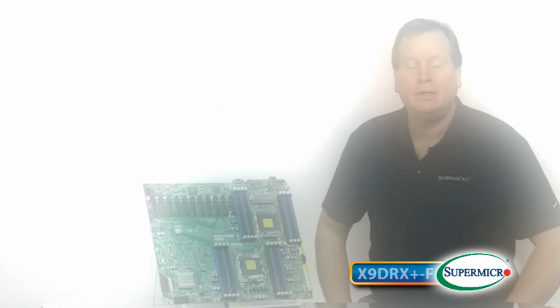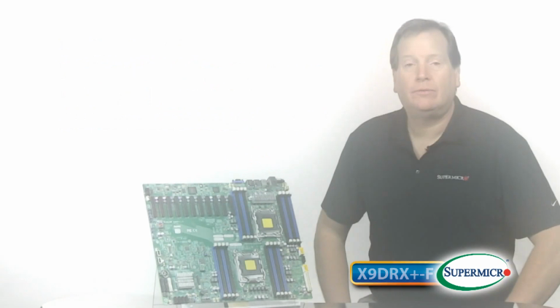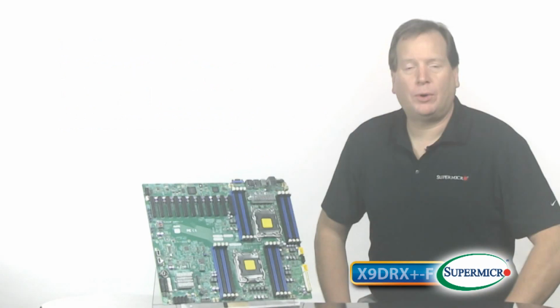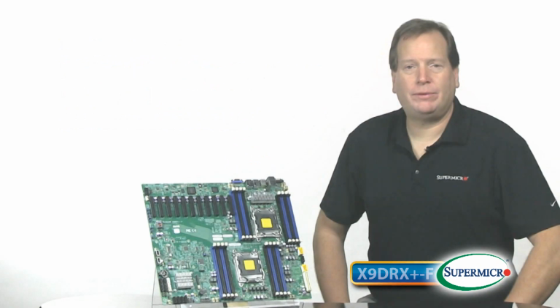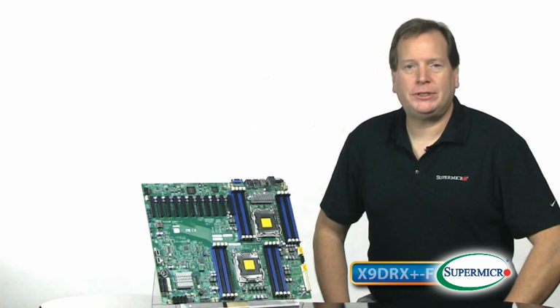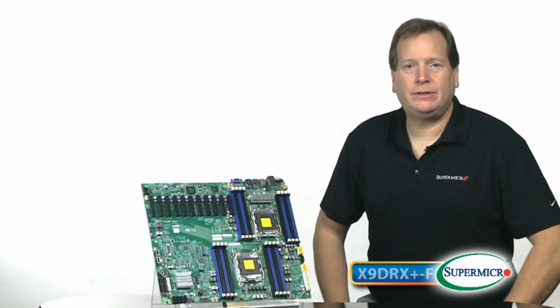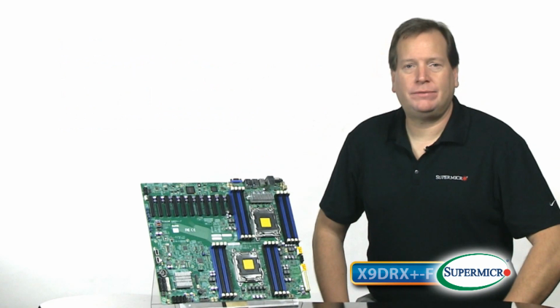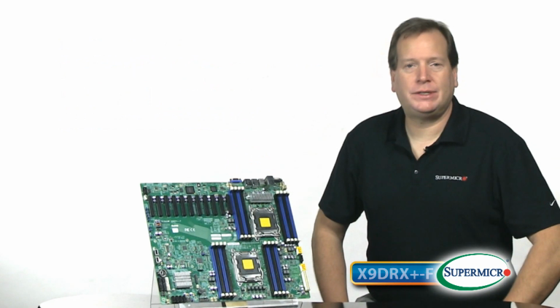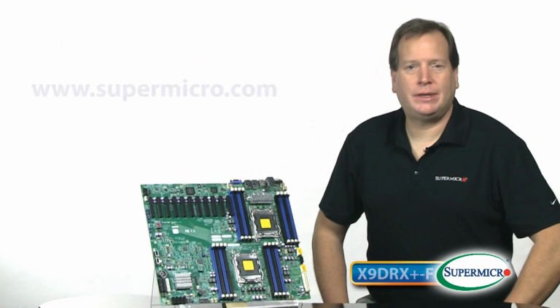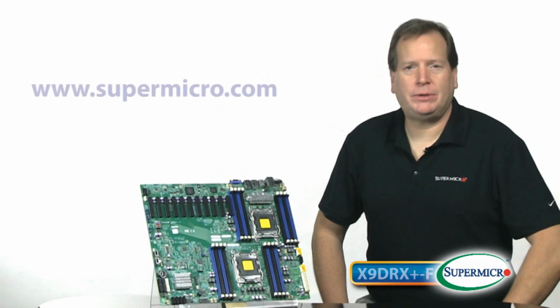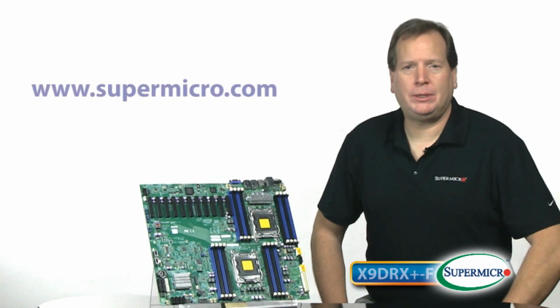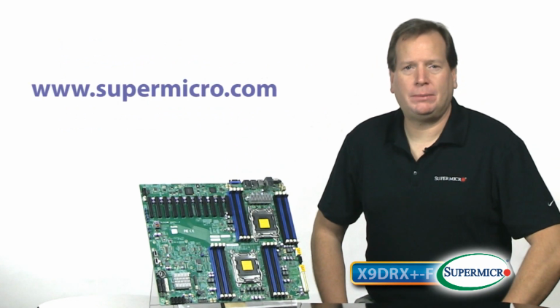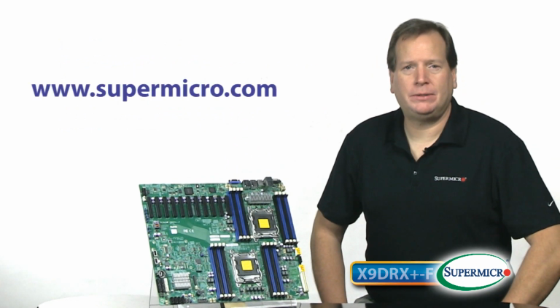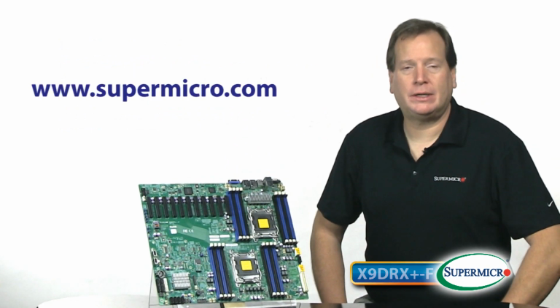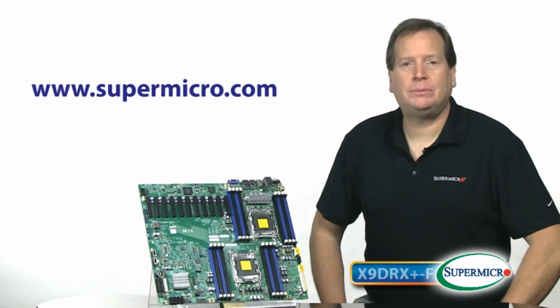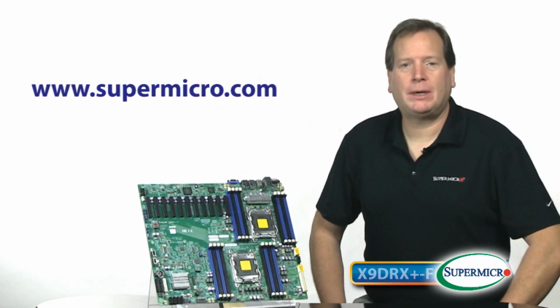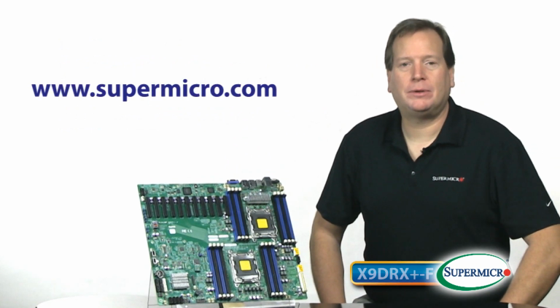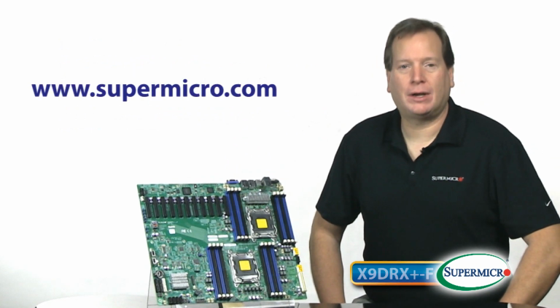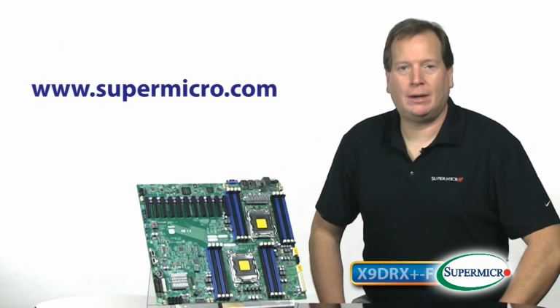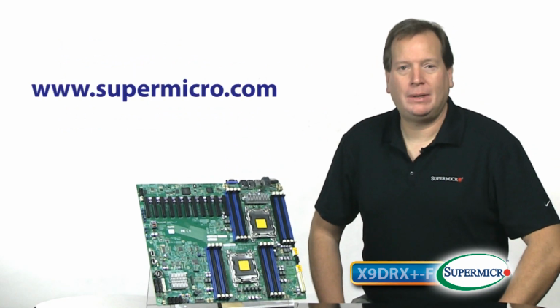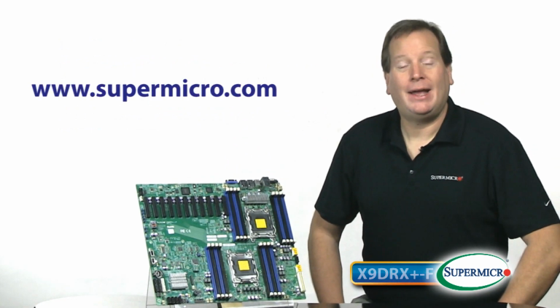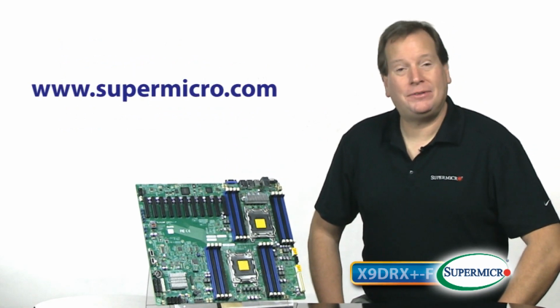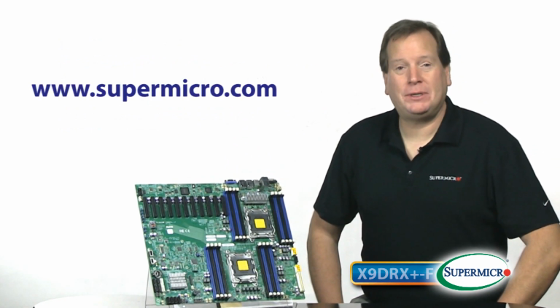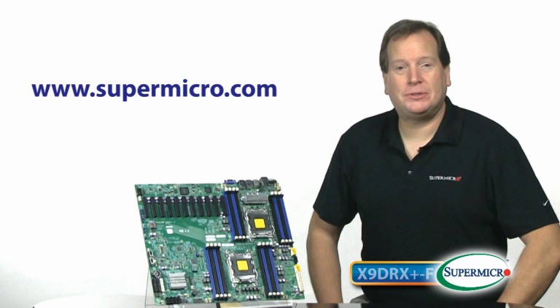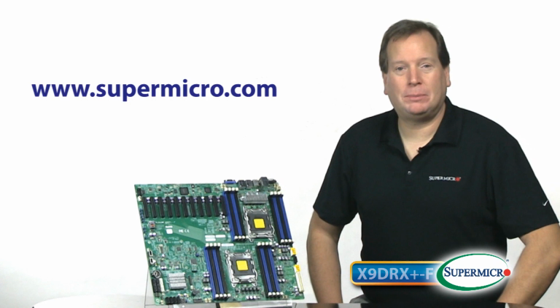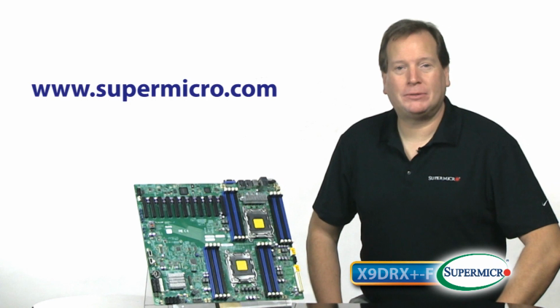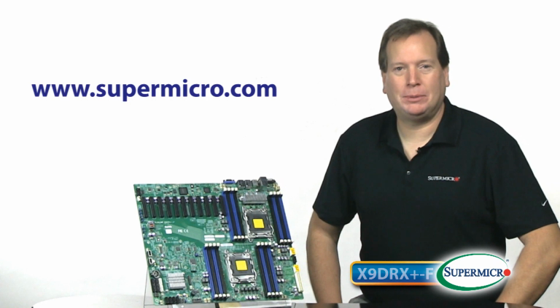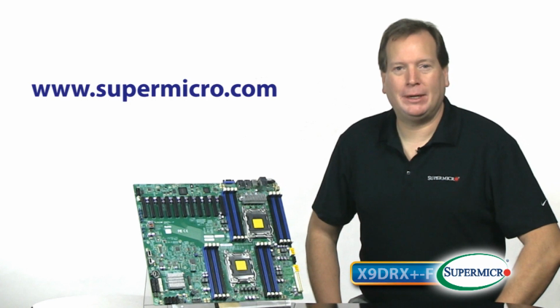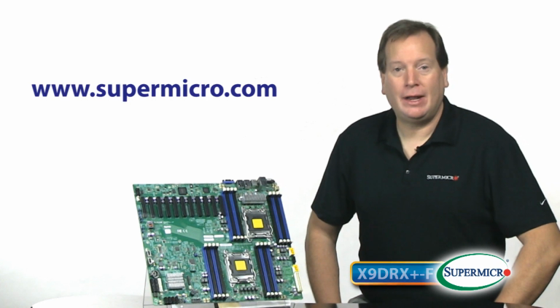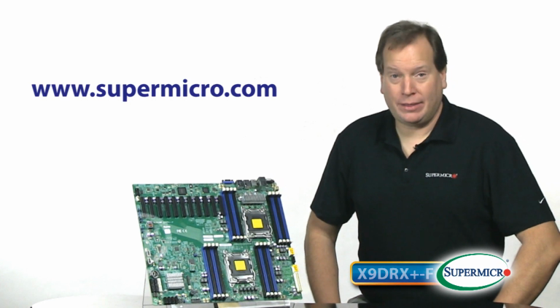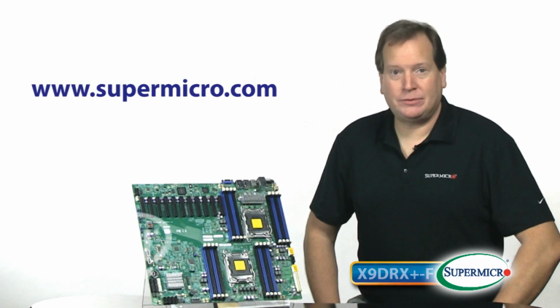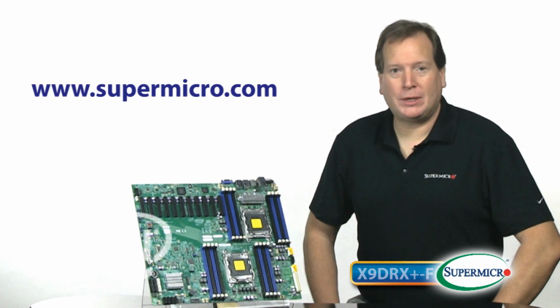For more information, visit www.supermicro.com, and this has been your Supermicro Super Minute. Thanks for watching.